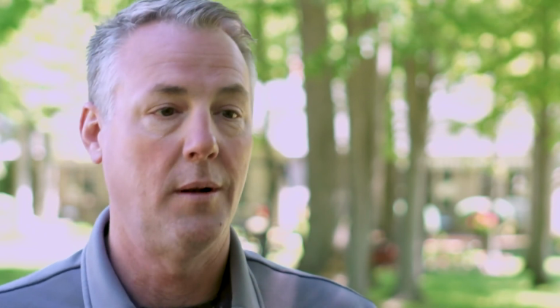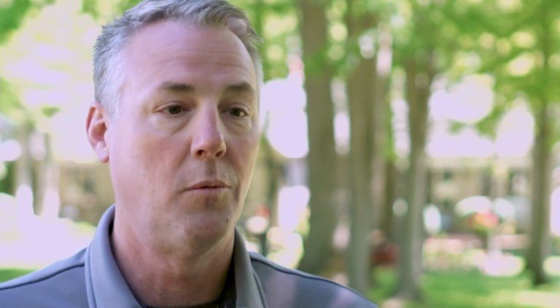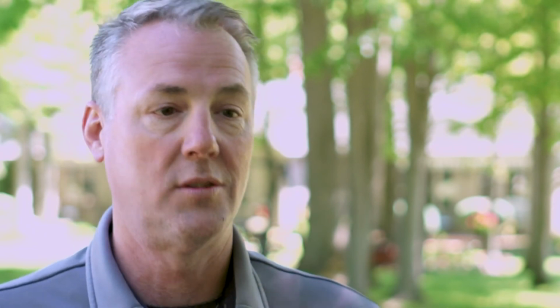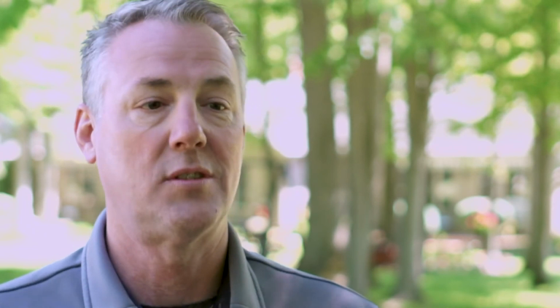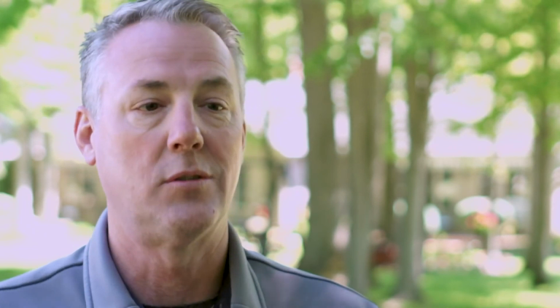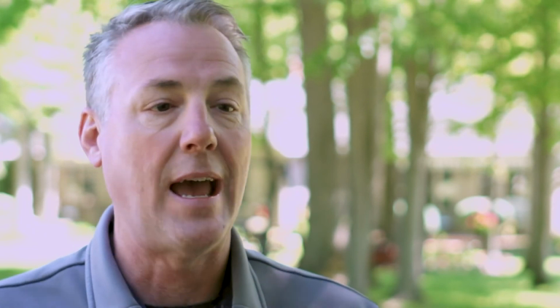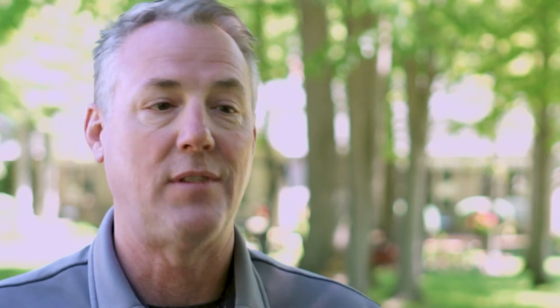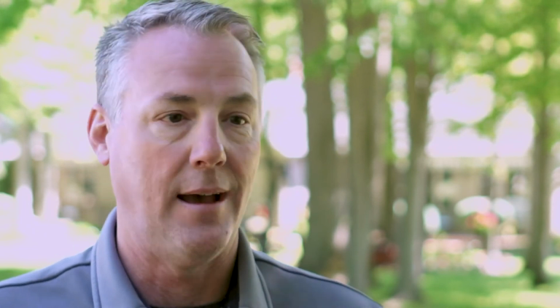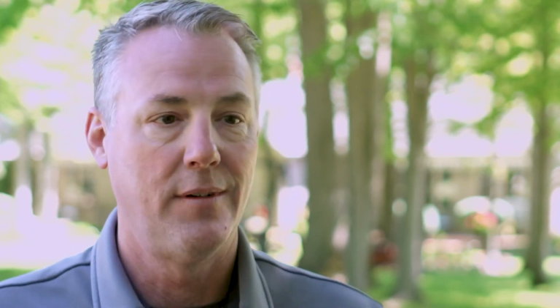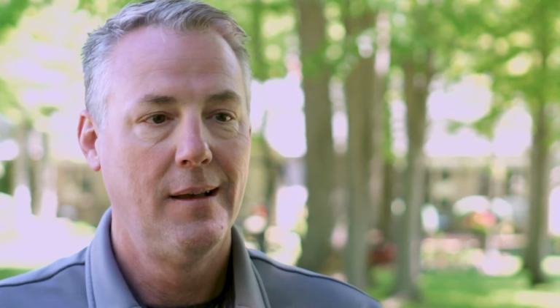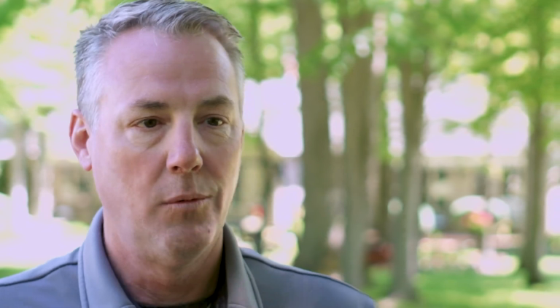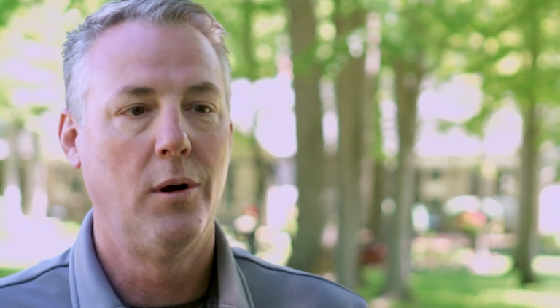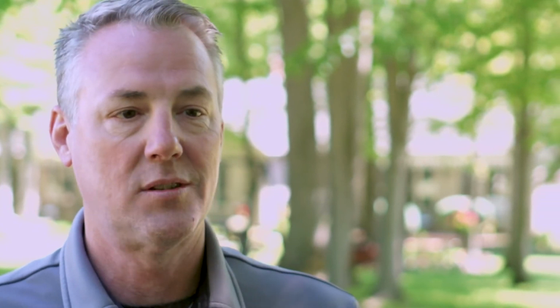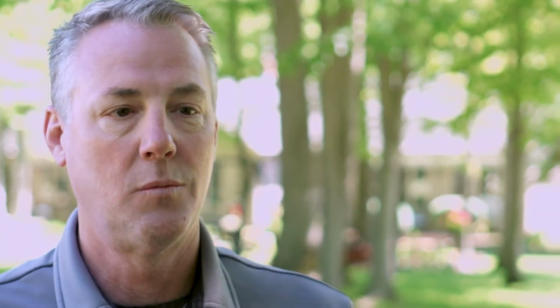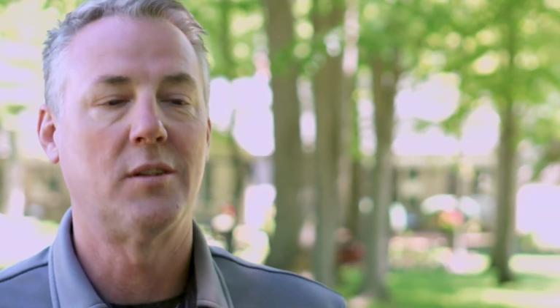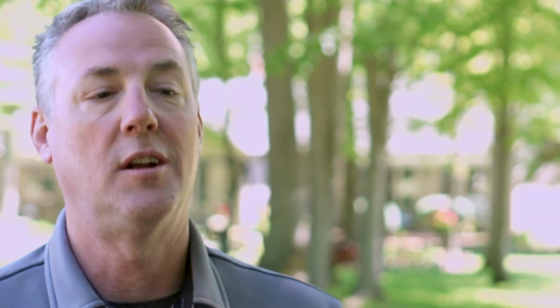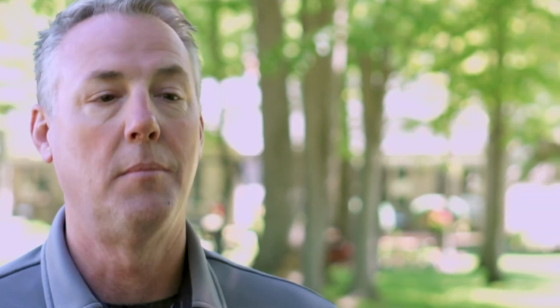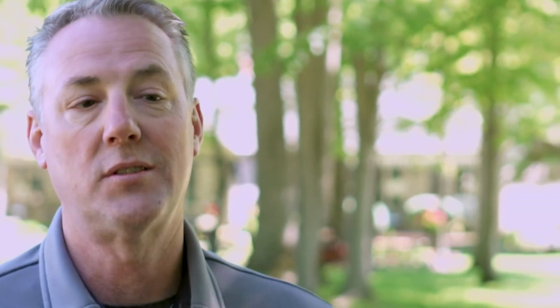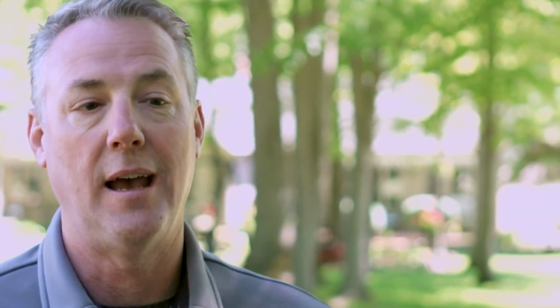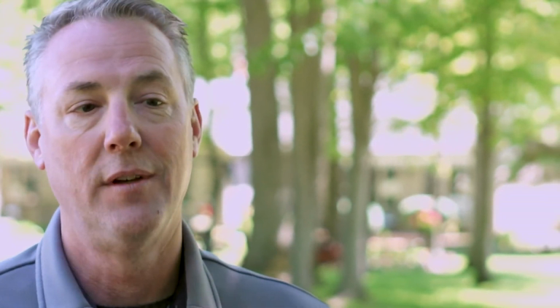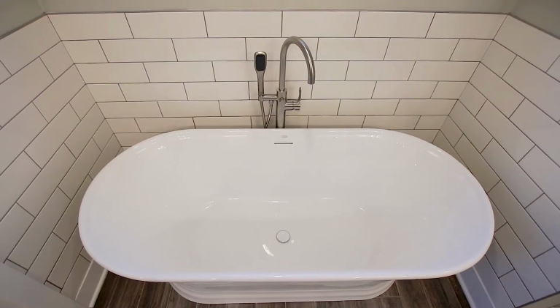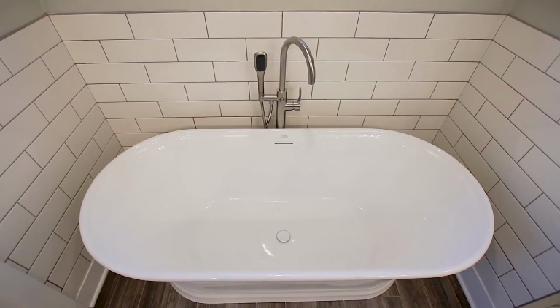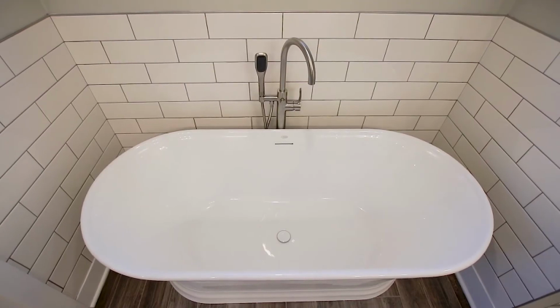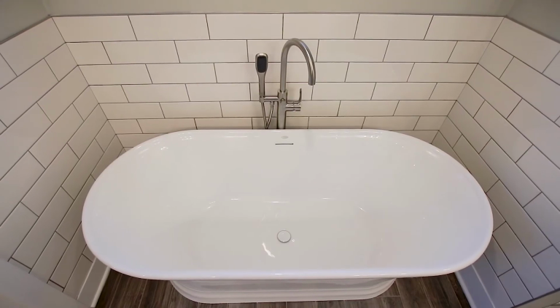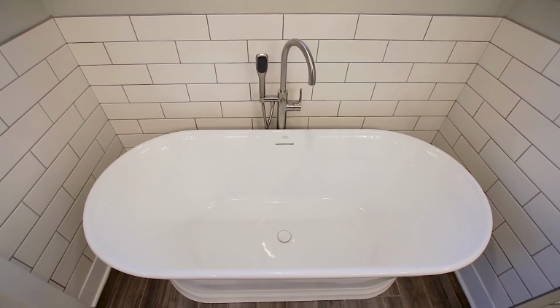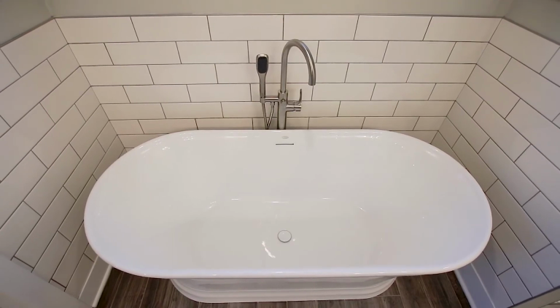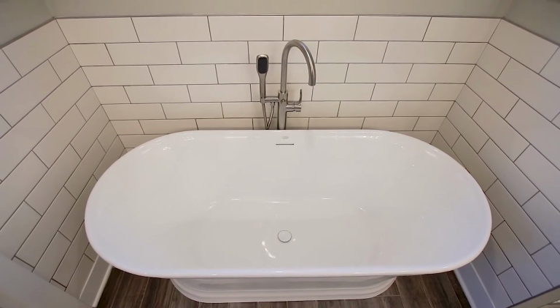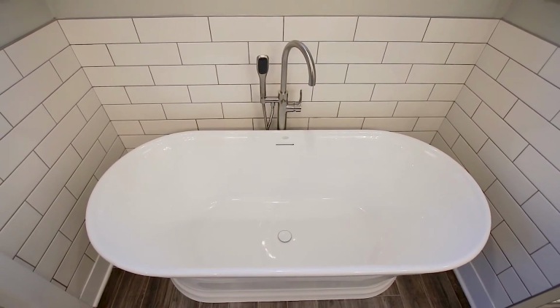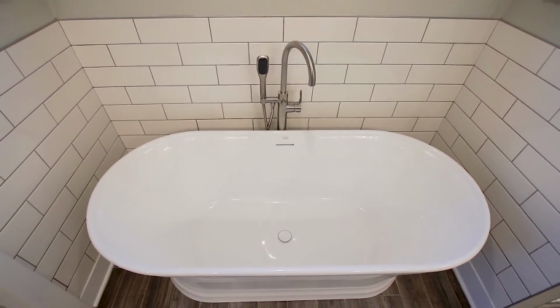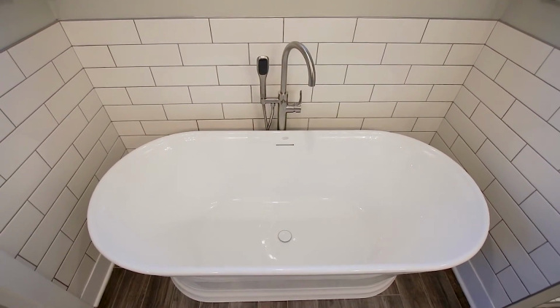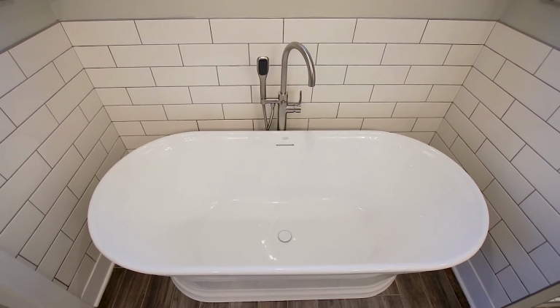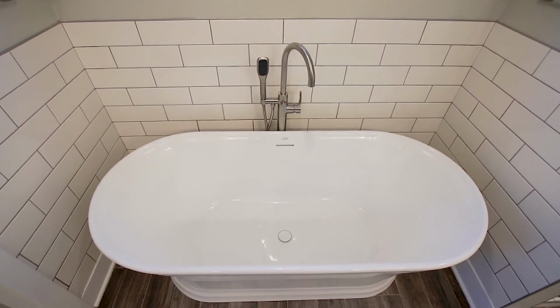What does this house have to have? What is their must-have? It might be a standalone soaker tub.